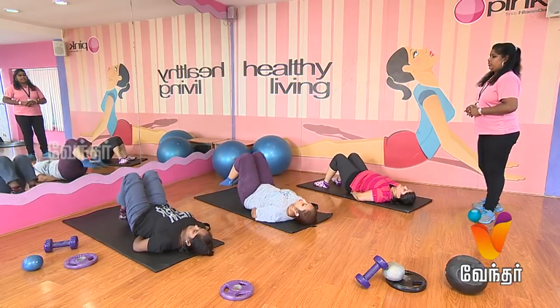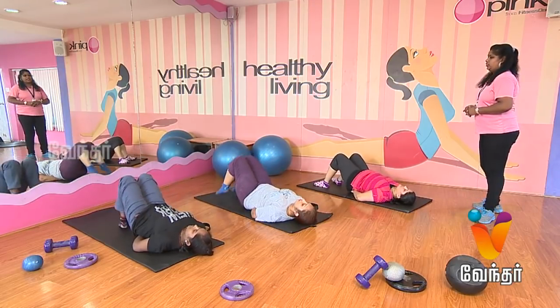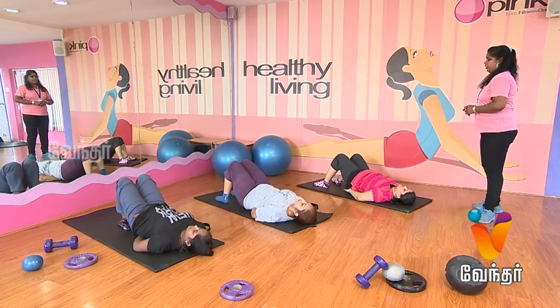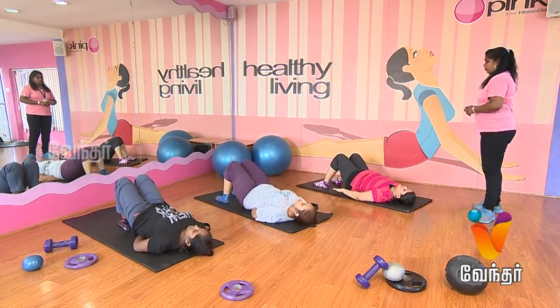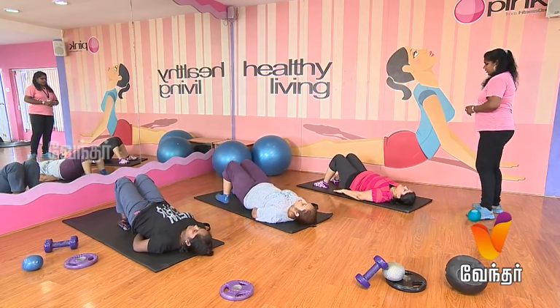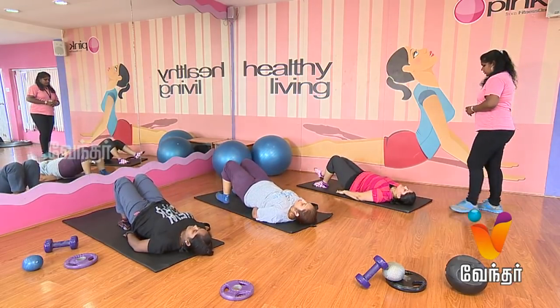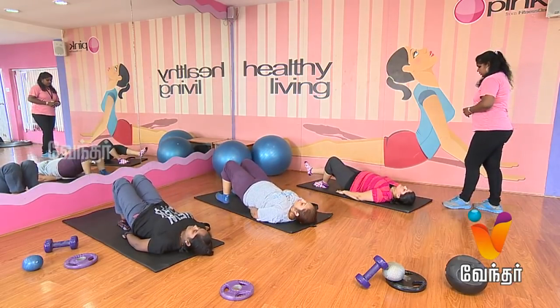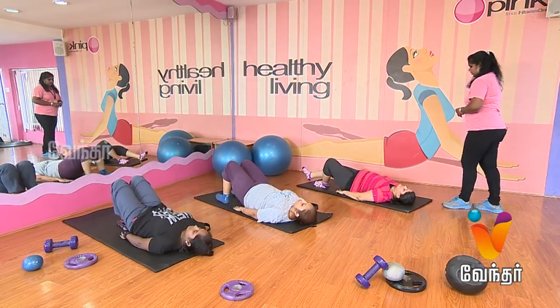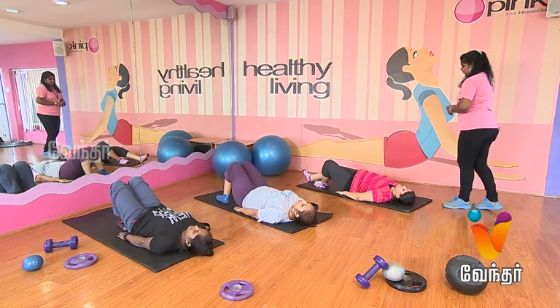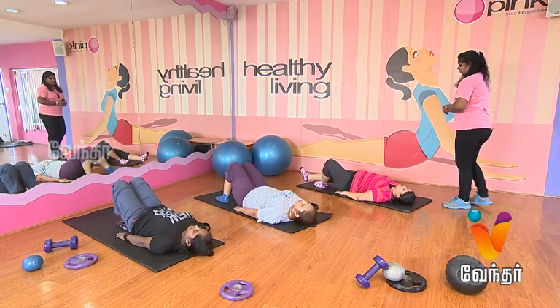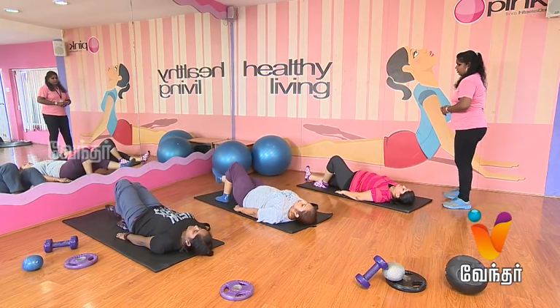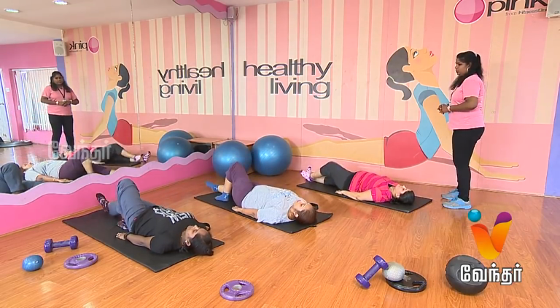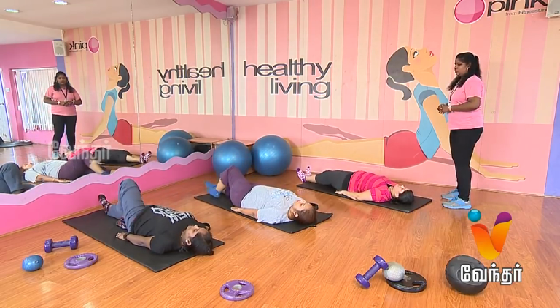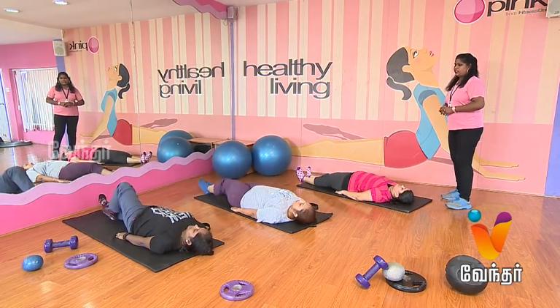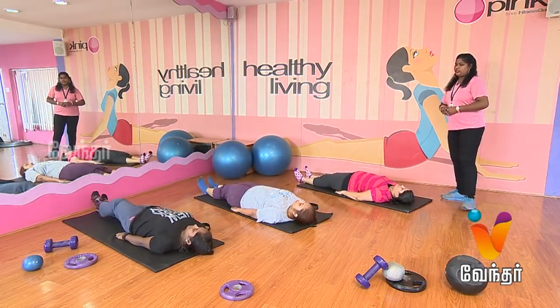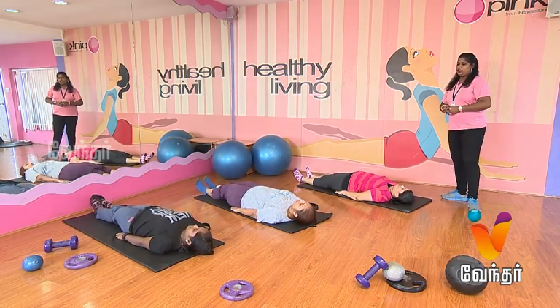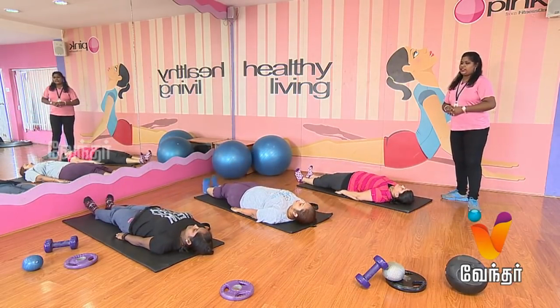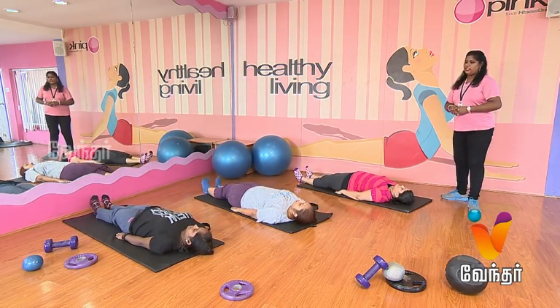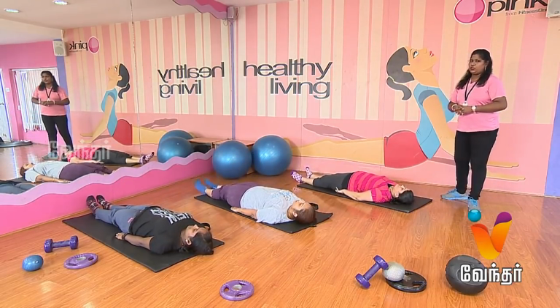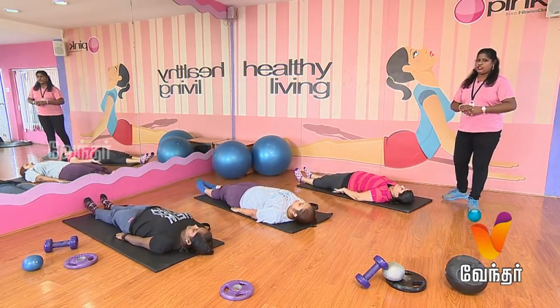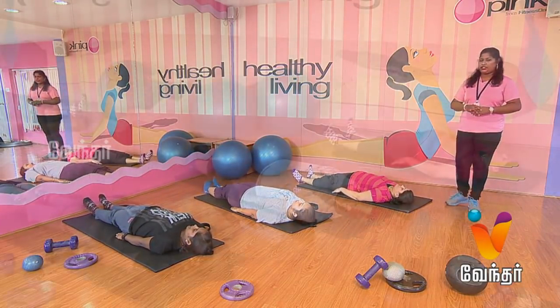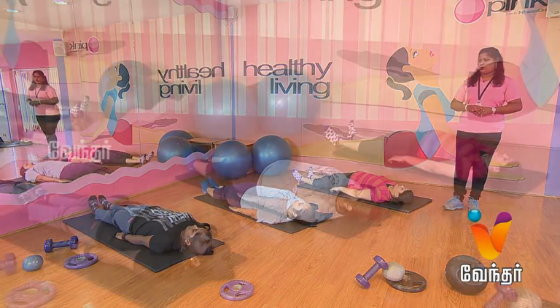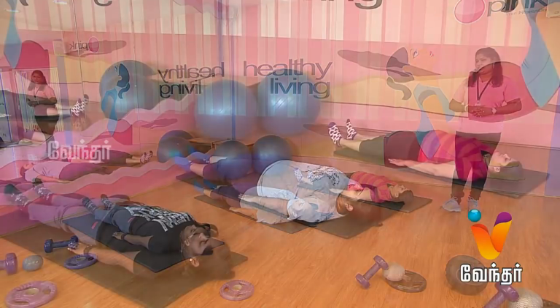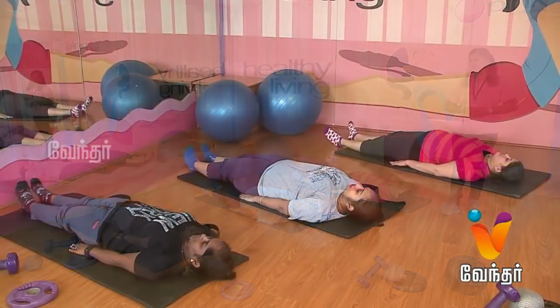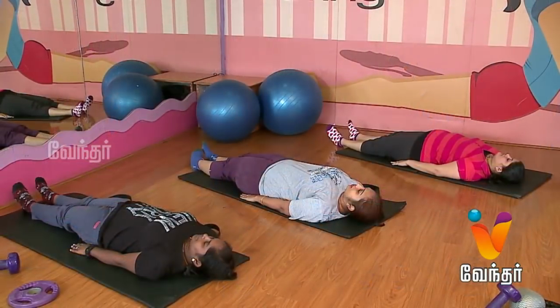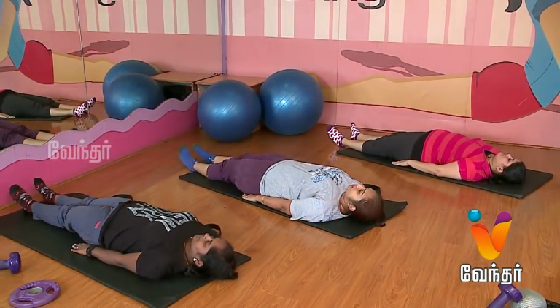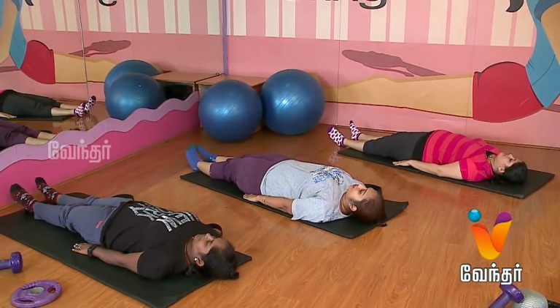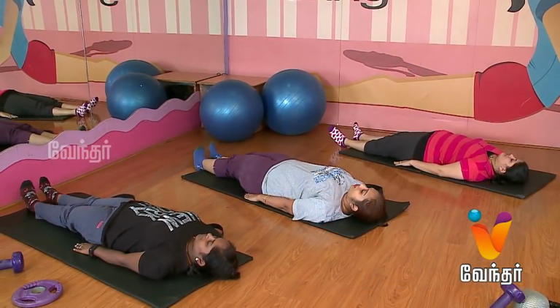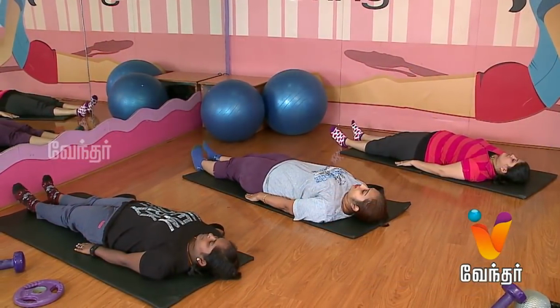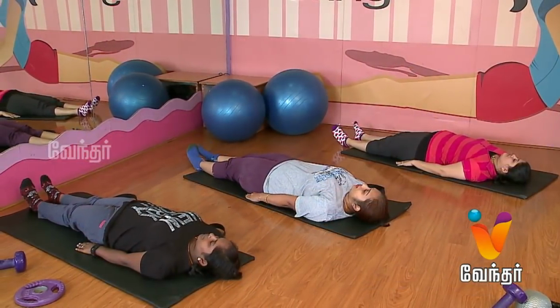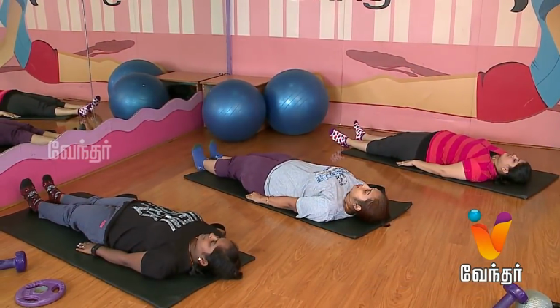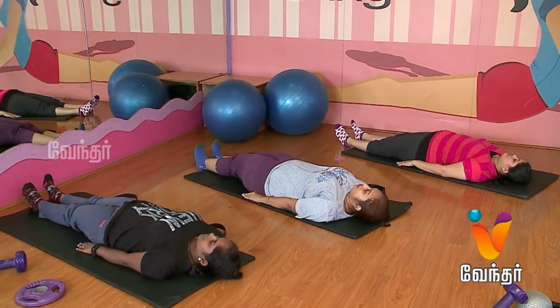Shake your legs, just loosen the legs. Muscles that are tight, you can release them now.